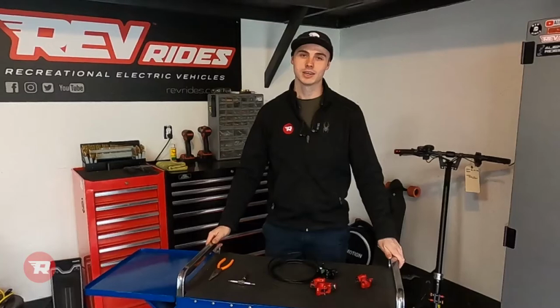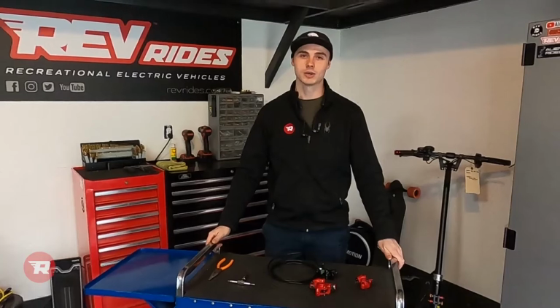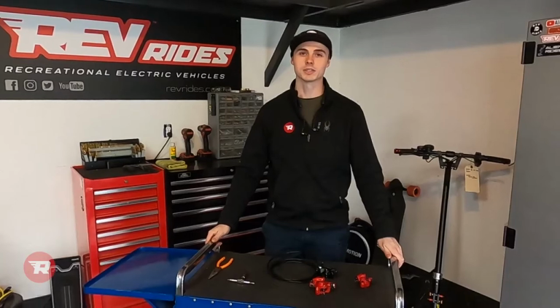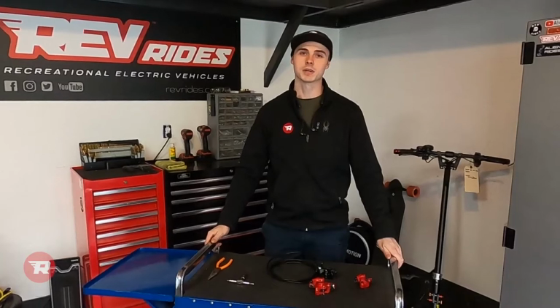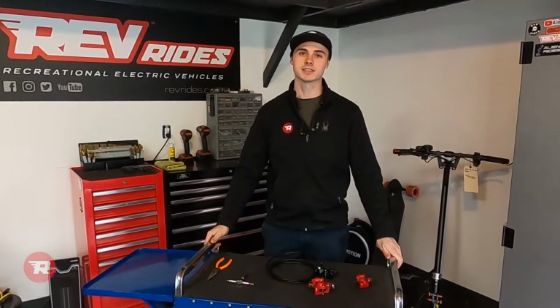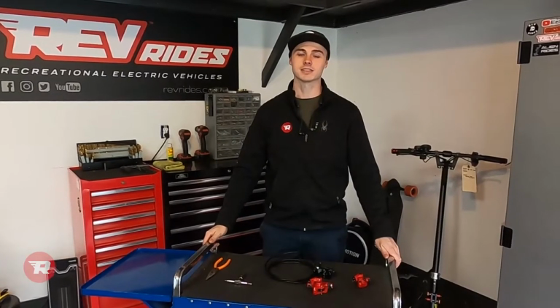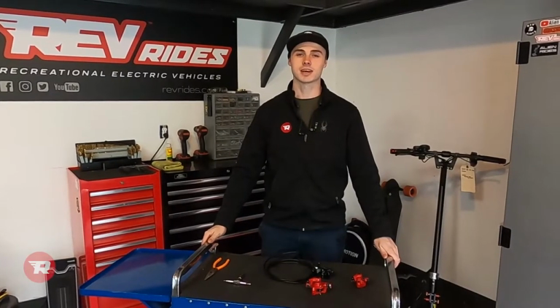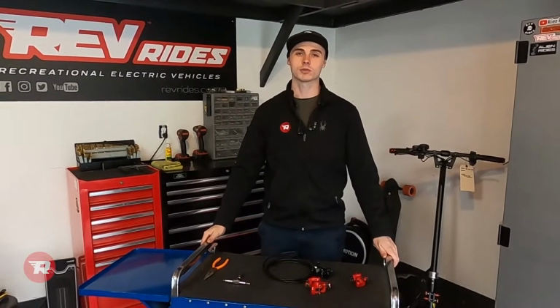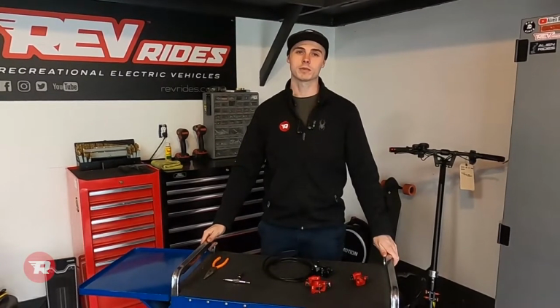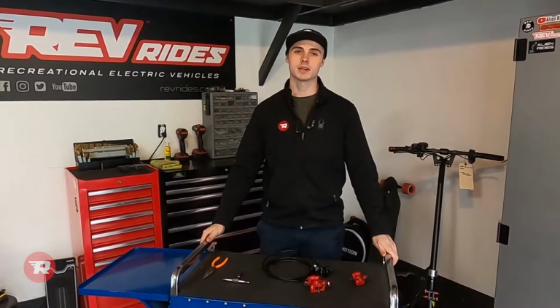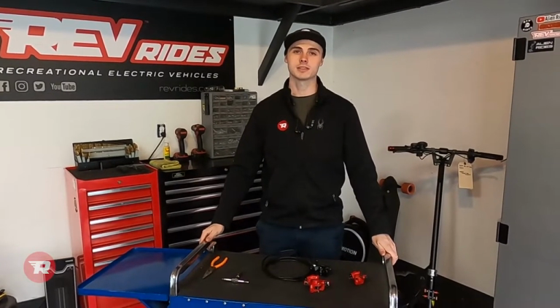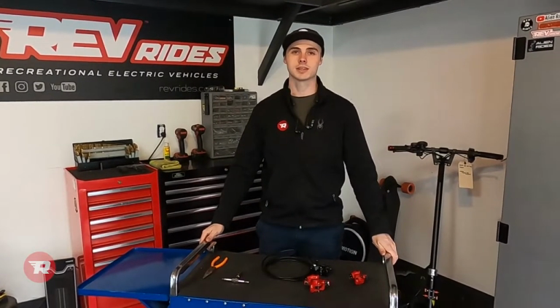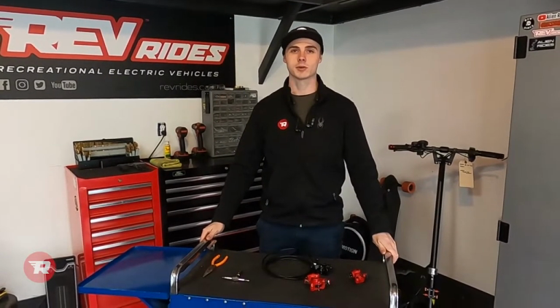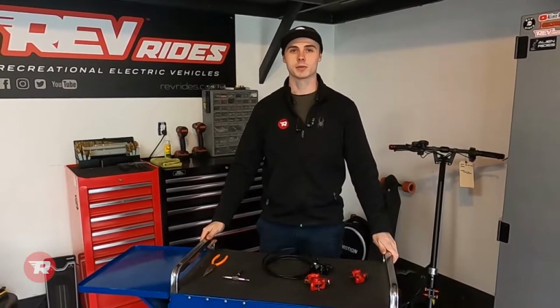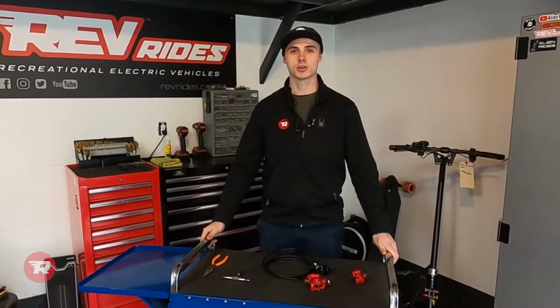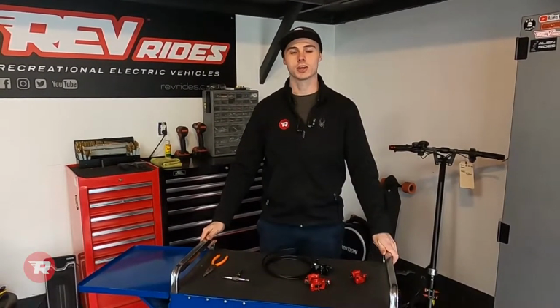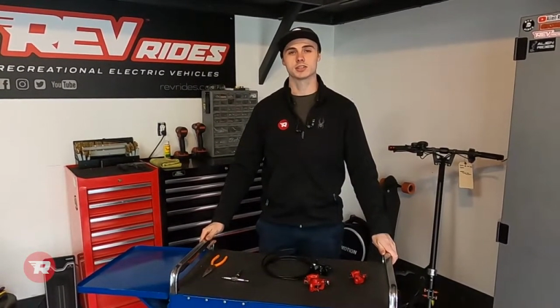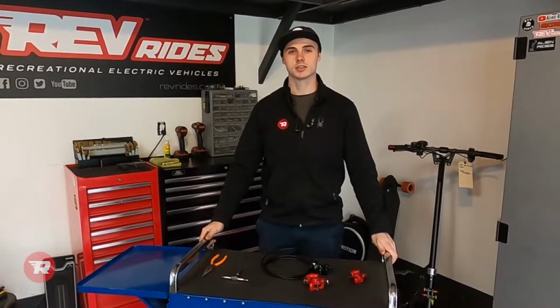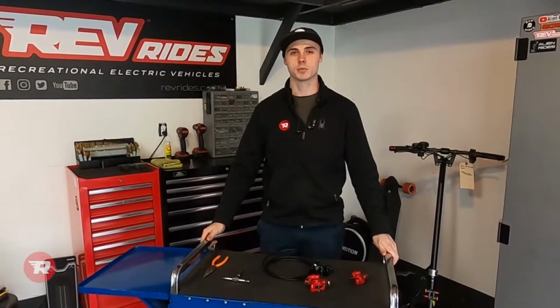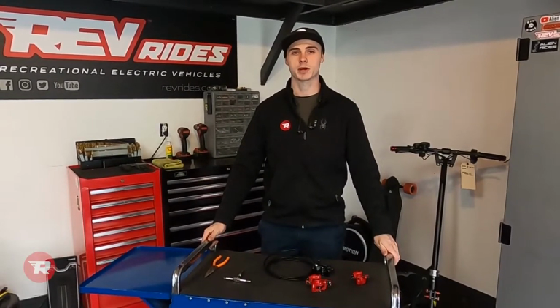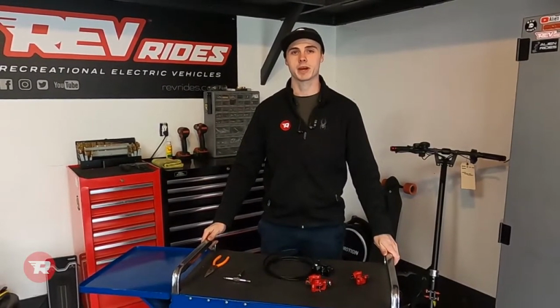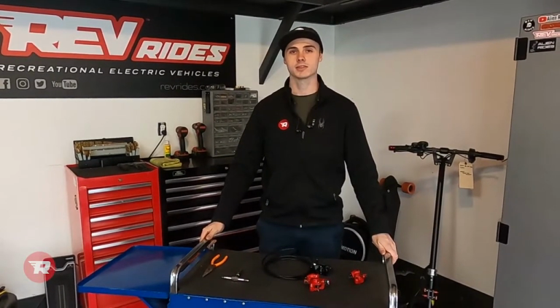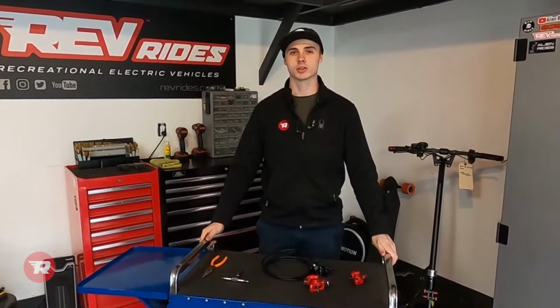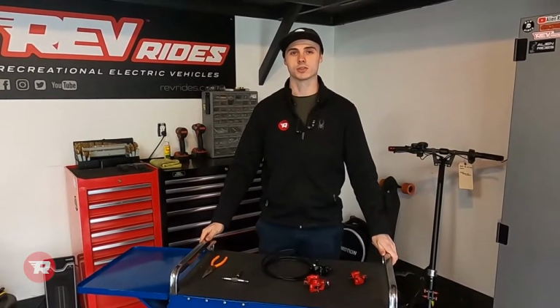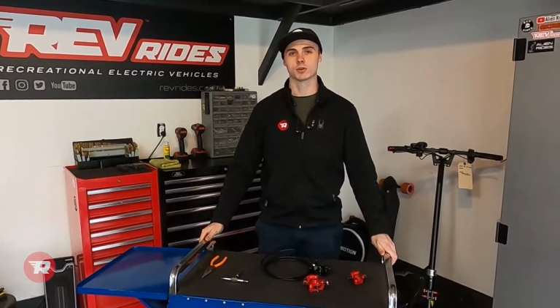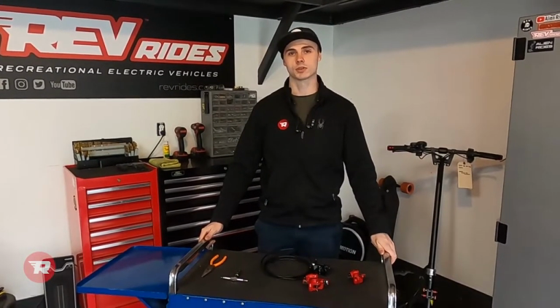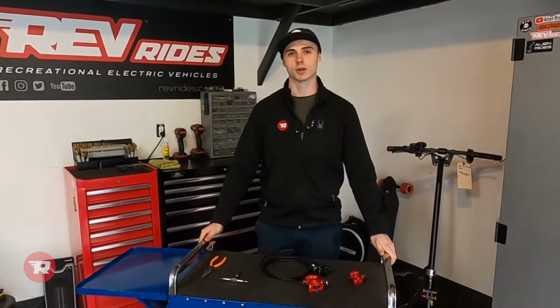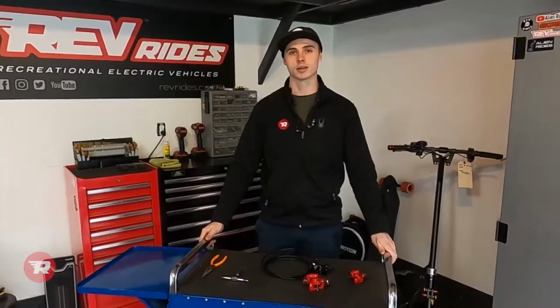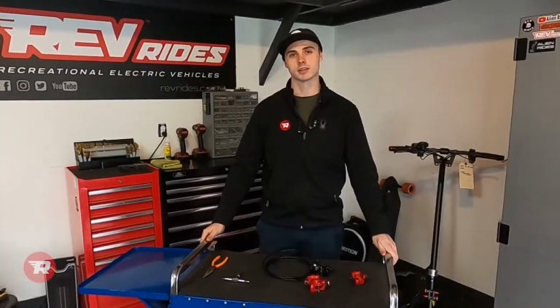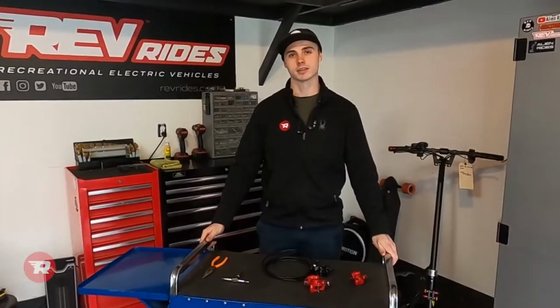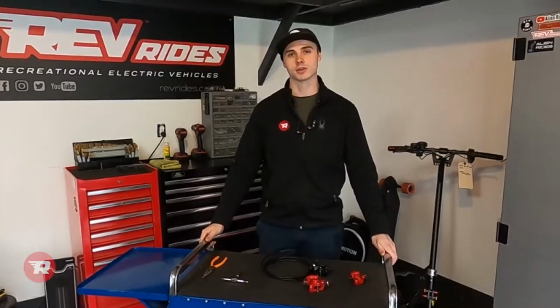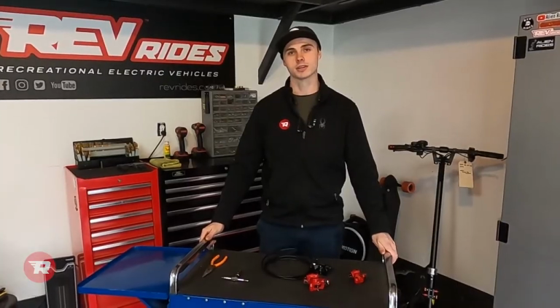What's up guys, this is Tyler from RevRides. Today we're going to be showing you how to change the brake pads on your Xero scooter. Let's get to it.